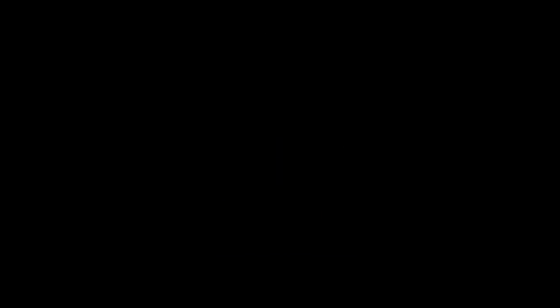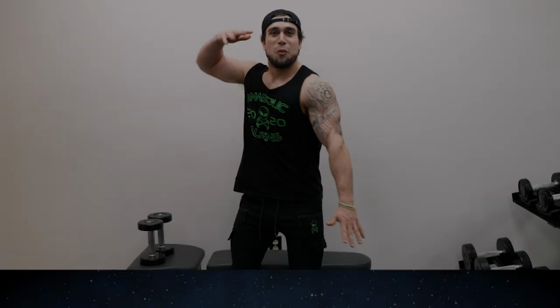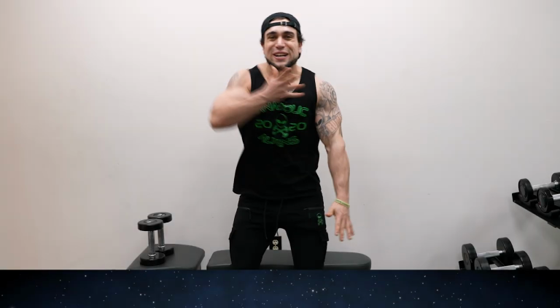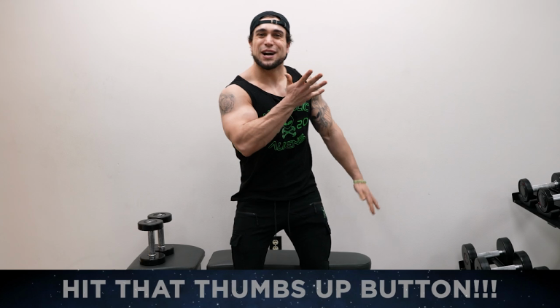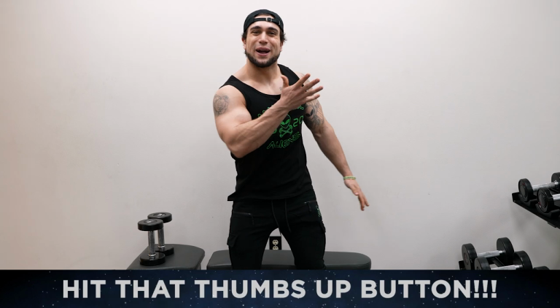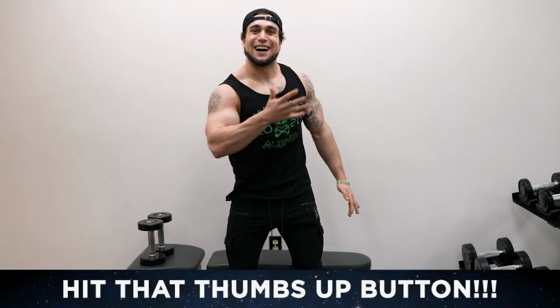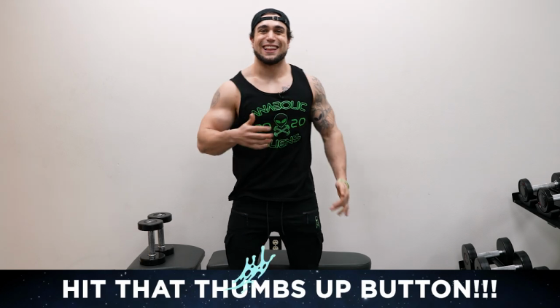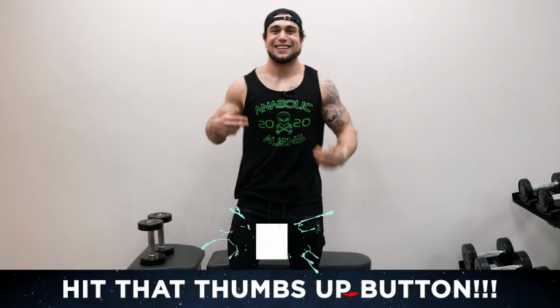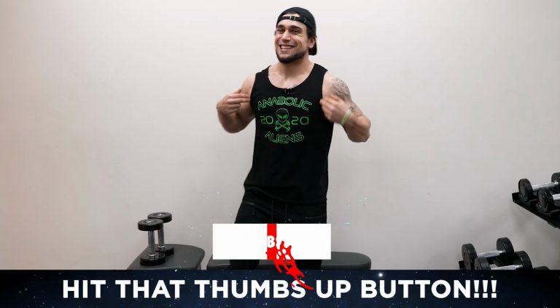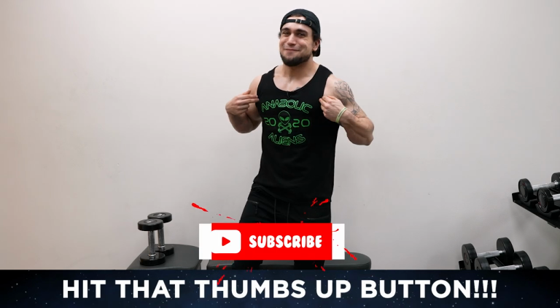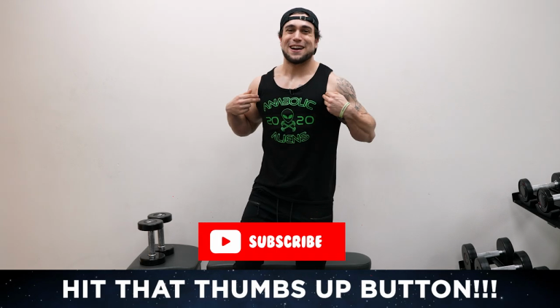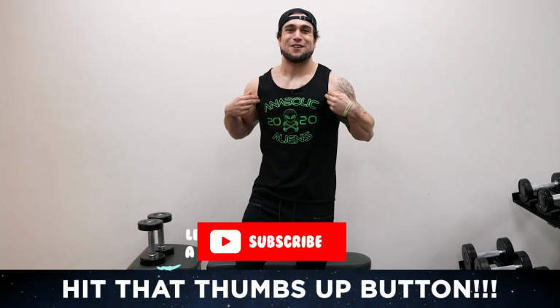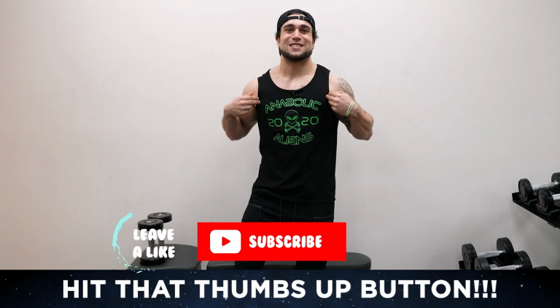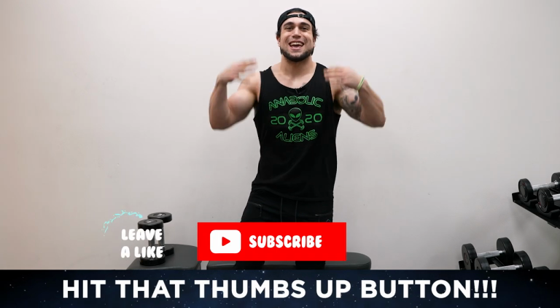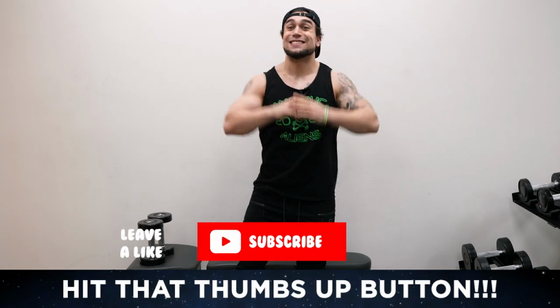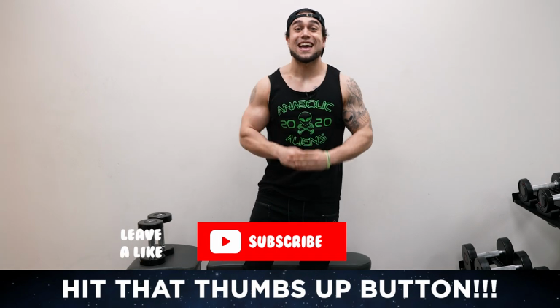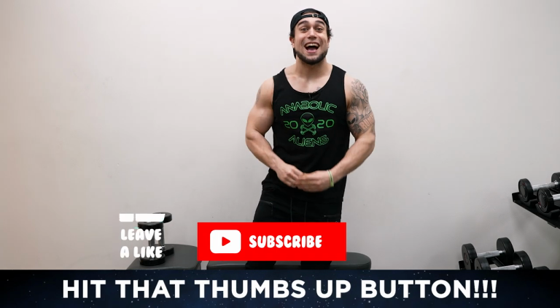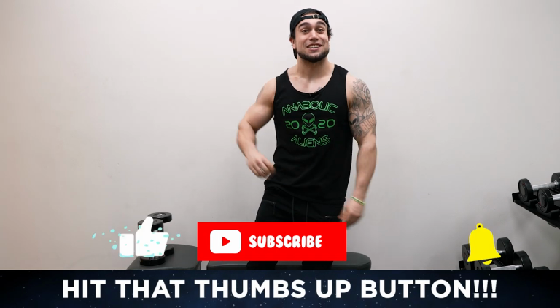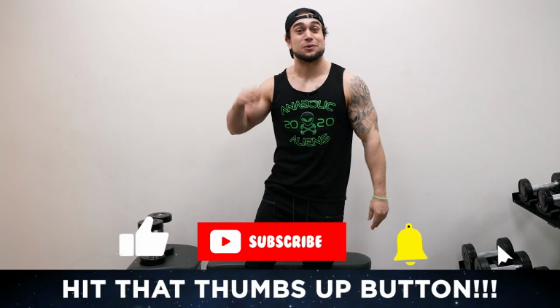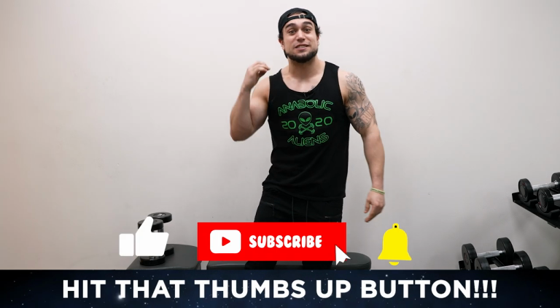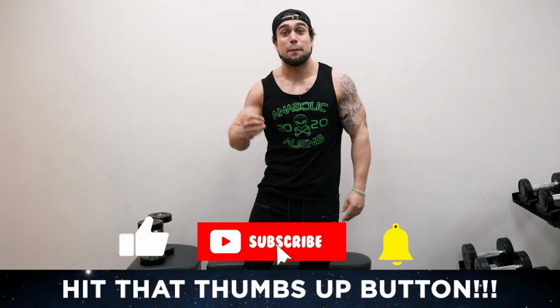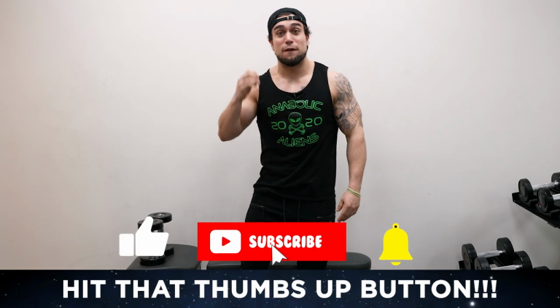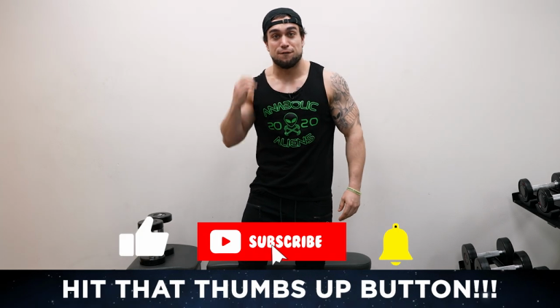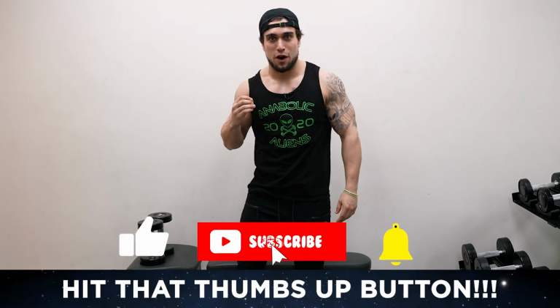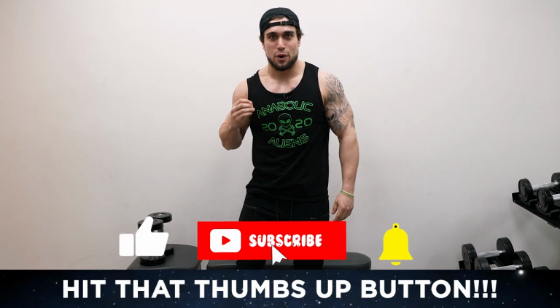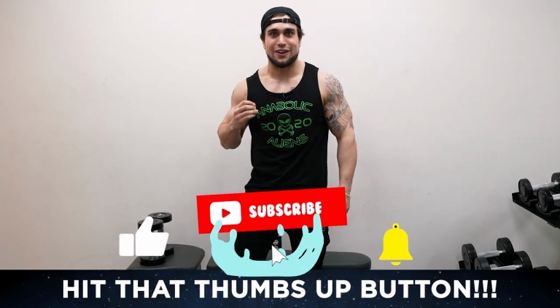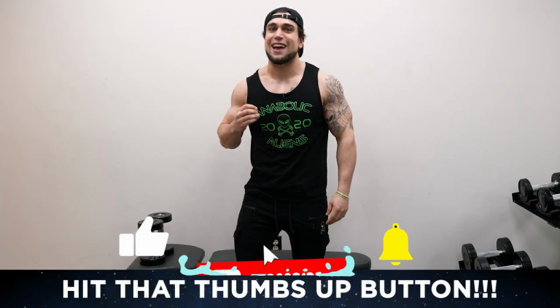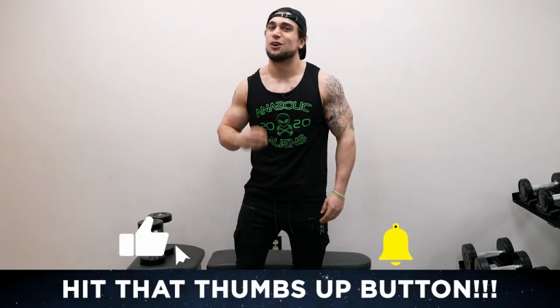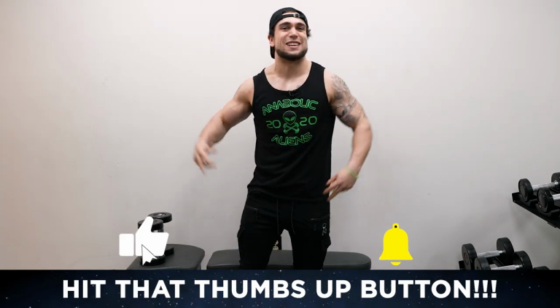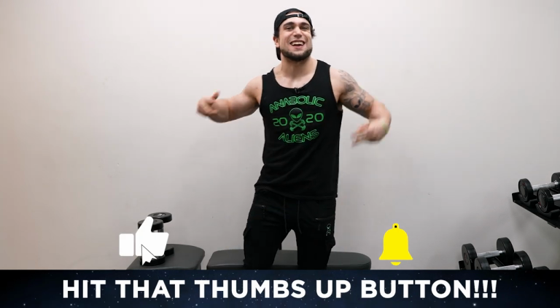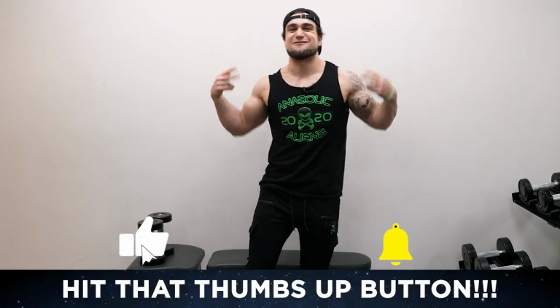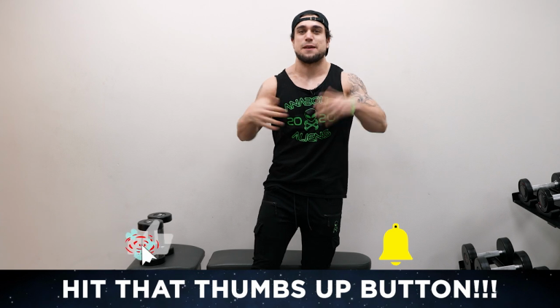What is going on, aliens? I'm Mike Rosa, and today I got you a dumbbell form workout at home to get ripped.